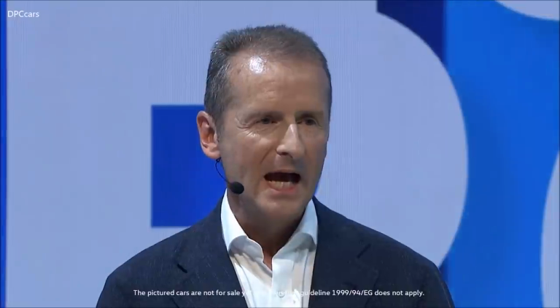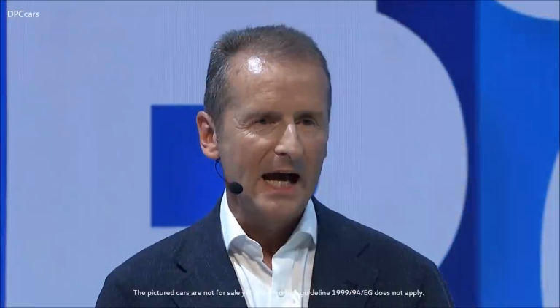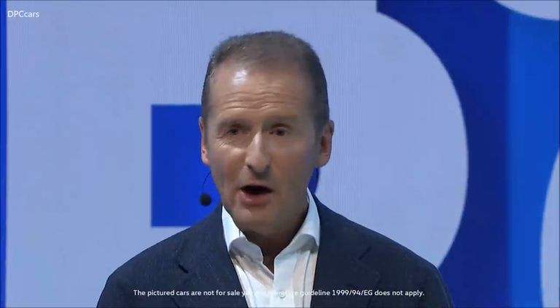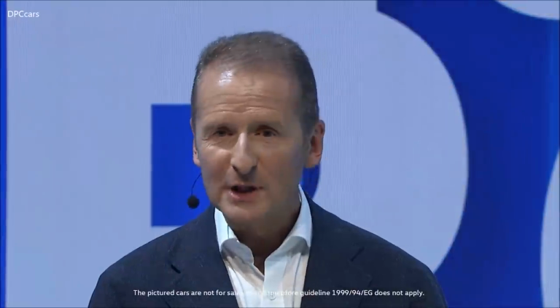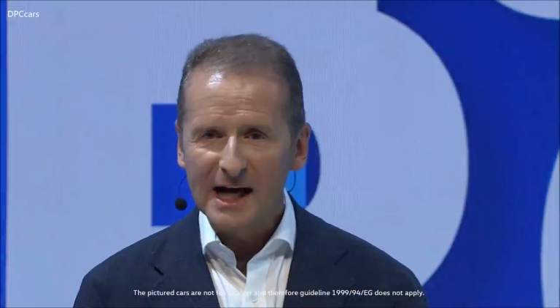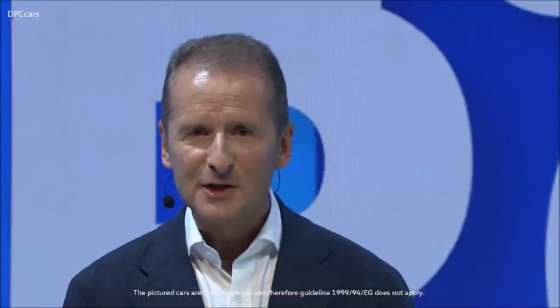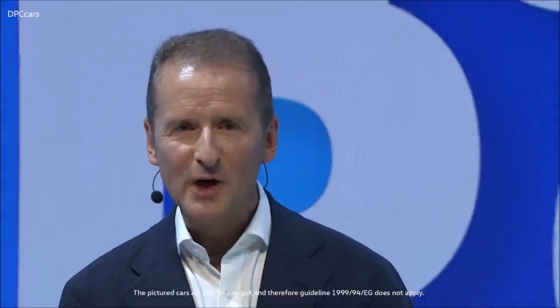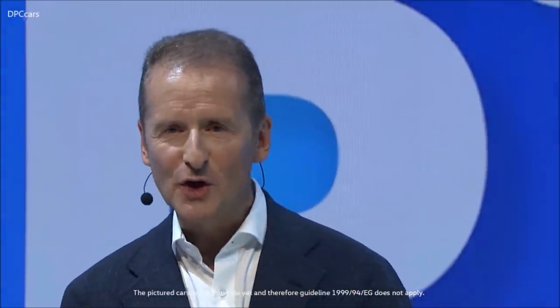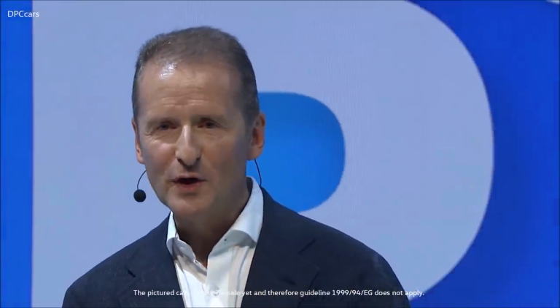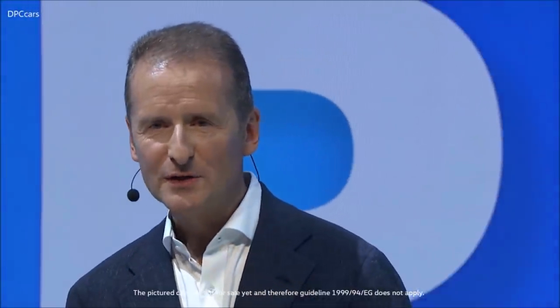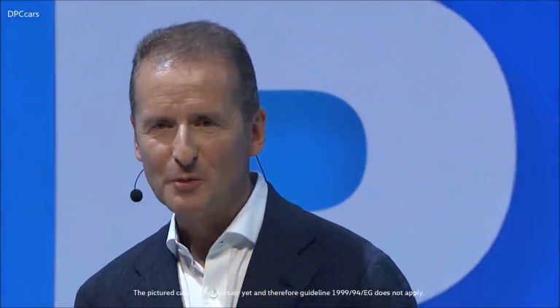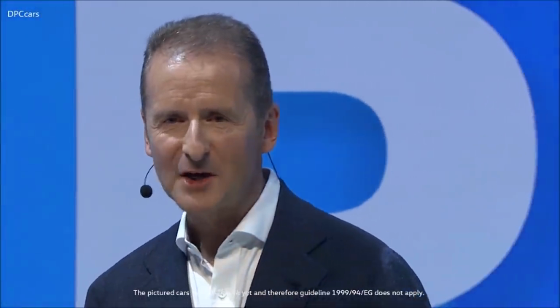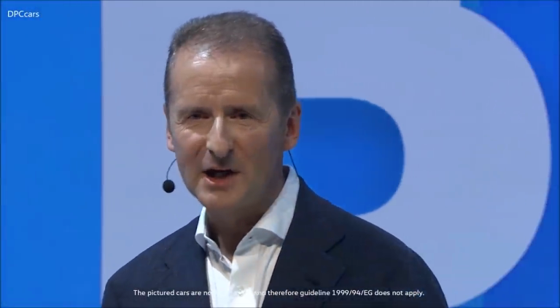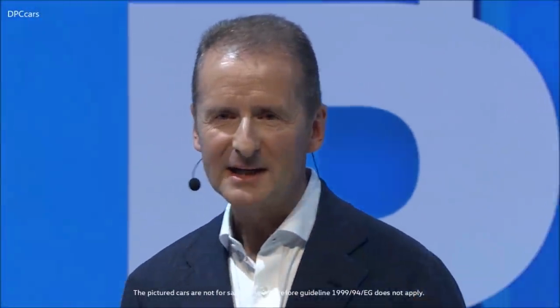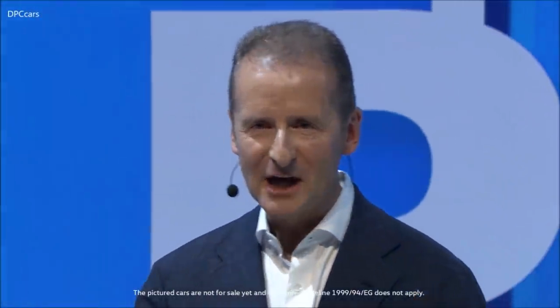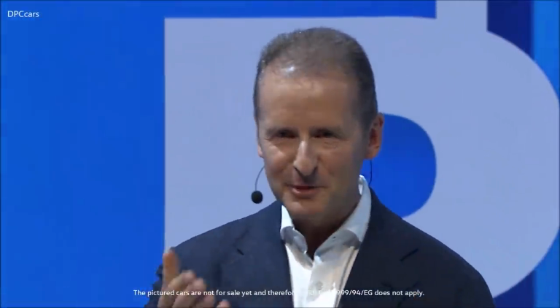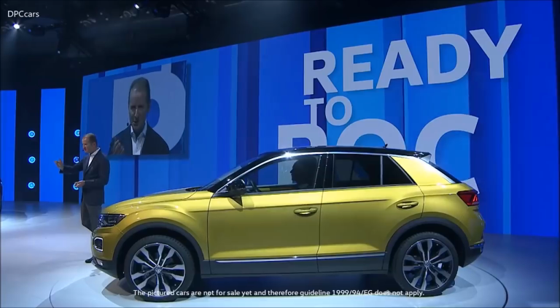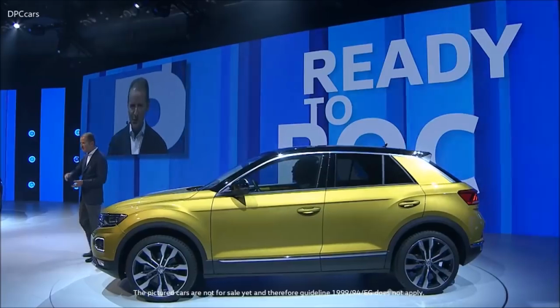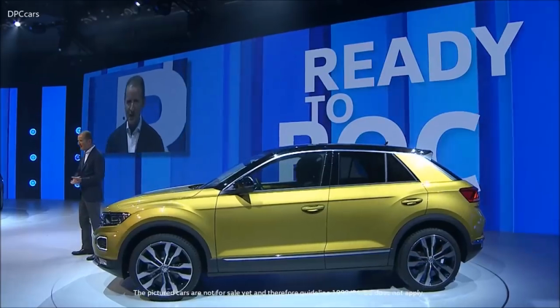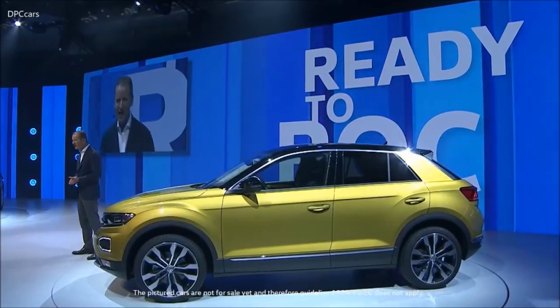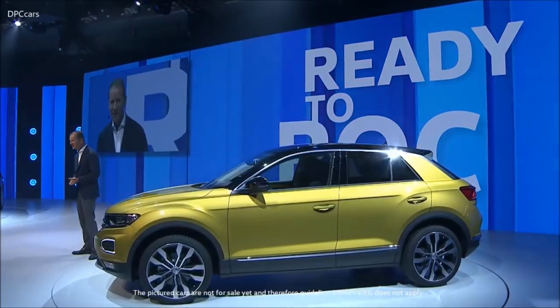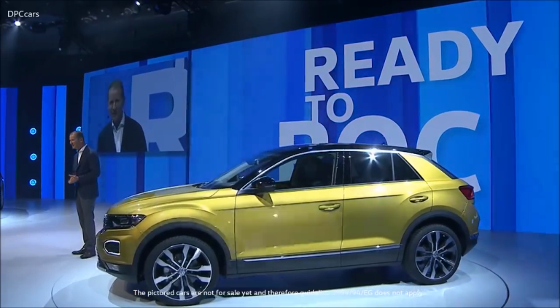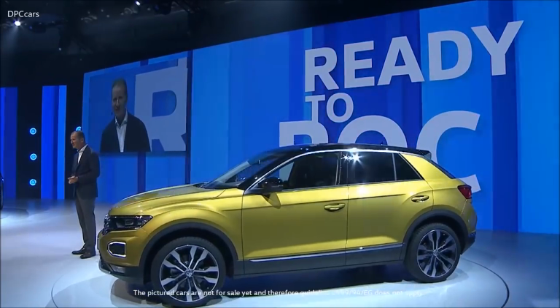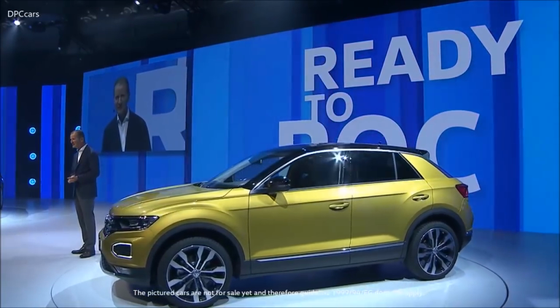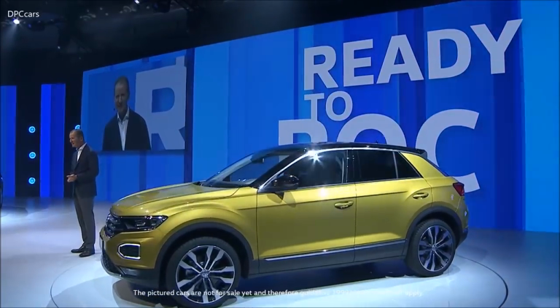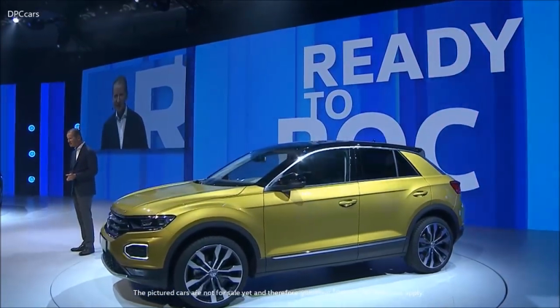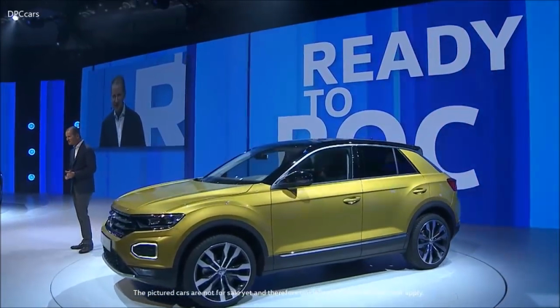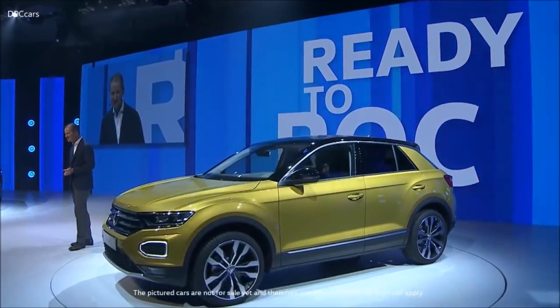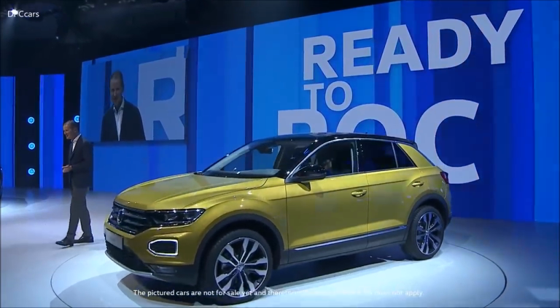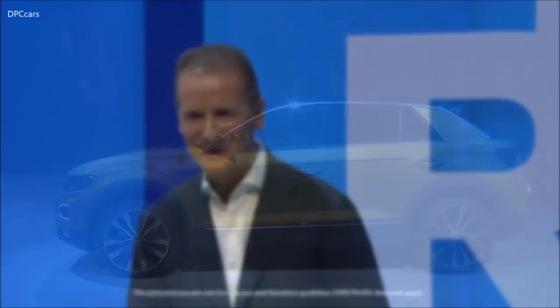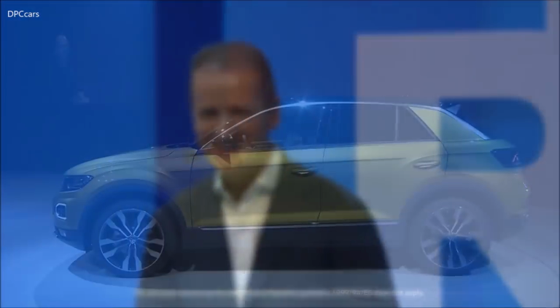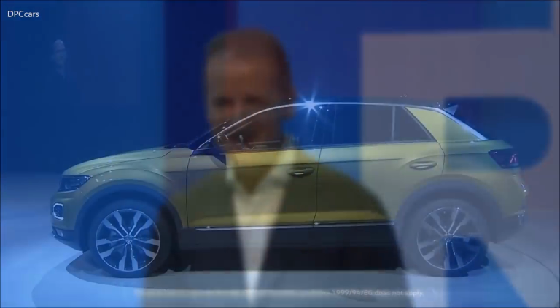The T-Rock will be the new face in the smaller compact SUV segment. It embodies the power of our brand and I'm sure with its qualities it will make its way around the world and gain new customers for our brand. And now I would like to hand over to my colleague Klaus Bischoff, our head of design. Klaus, please come on stage.